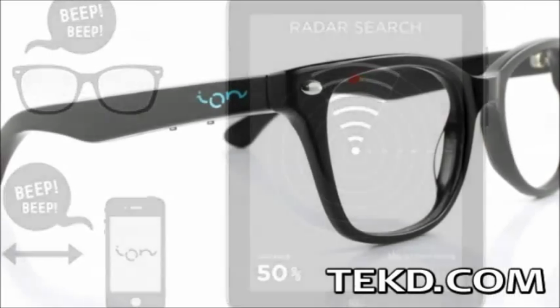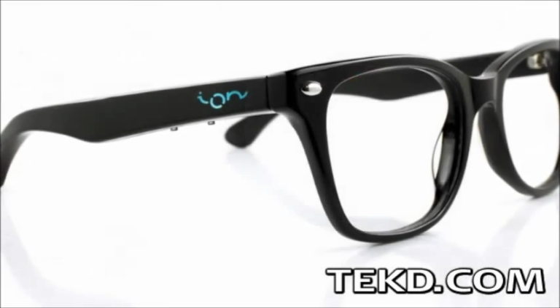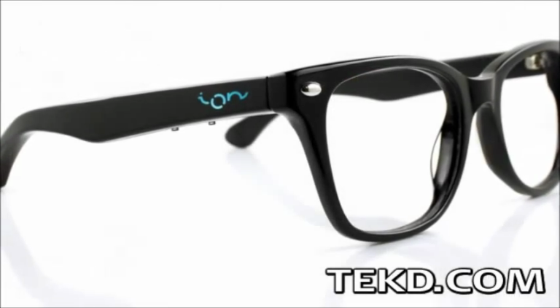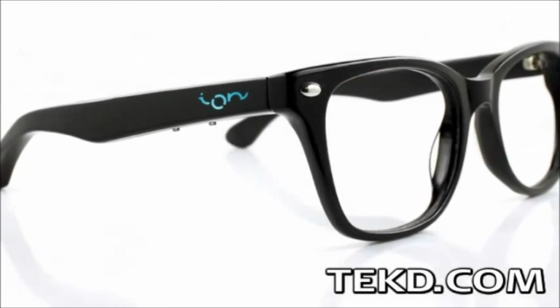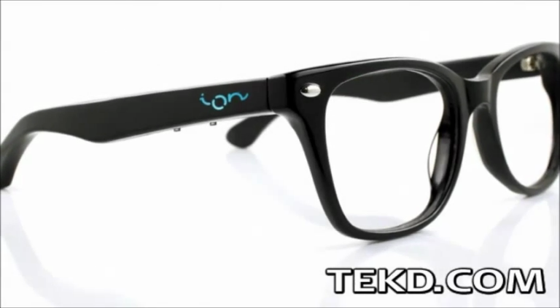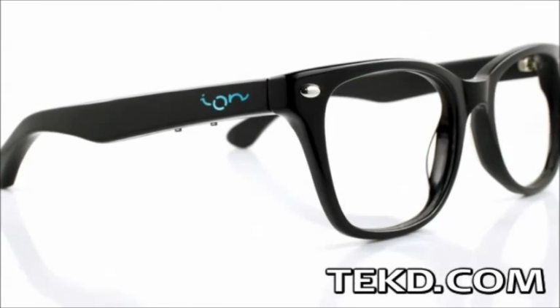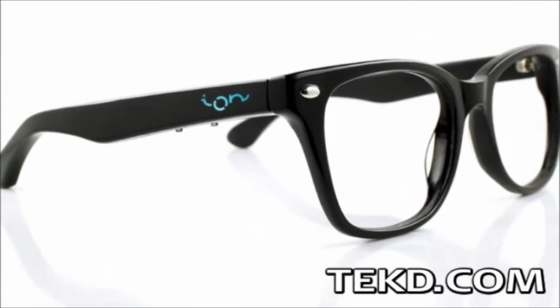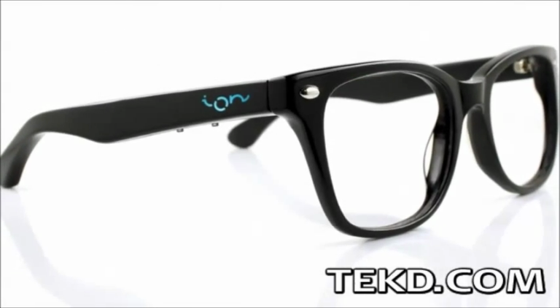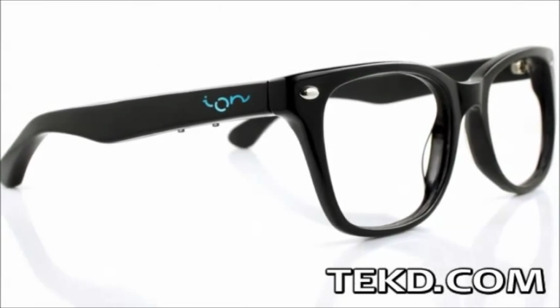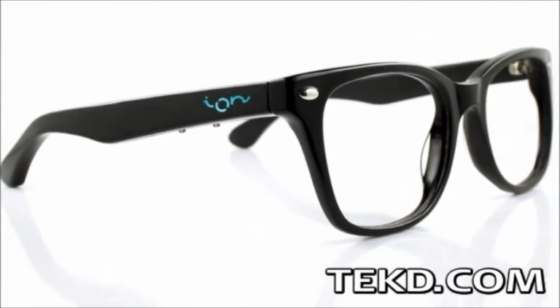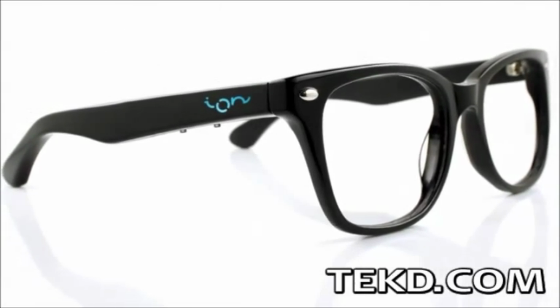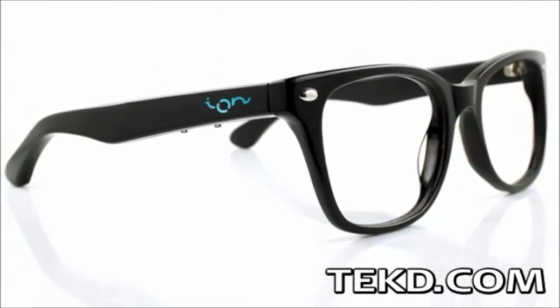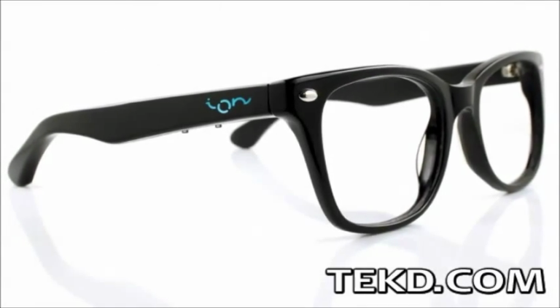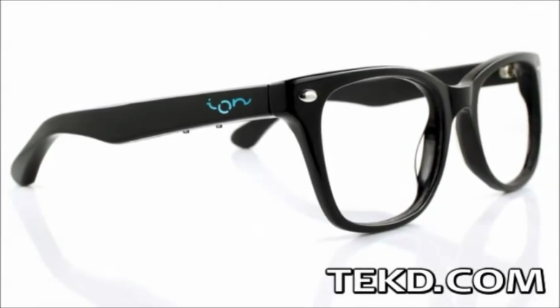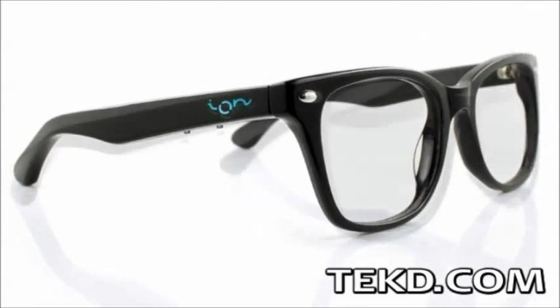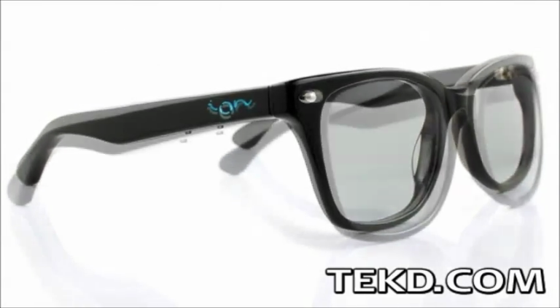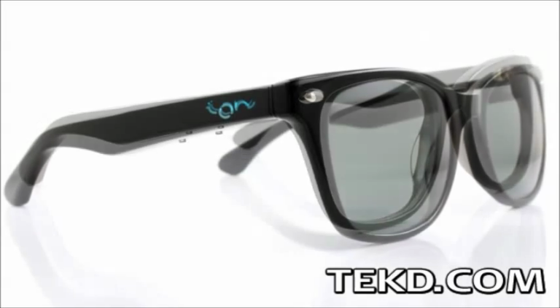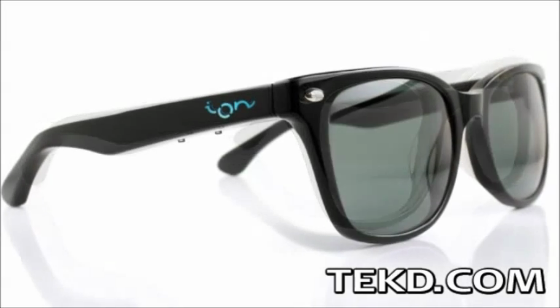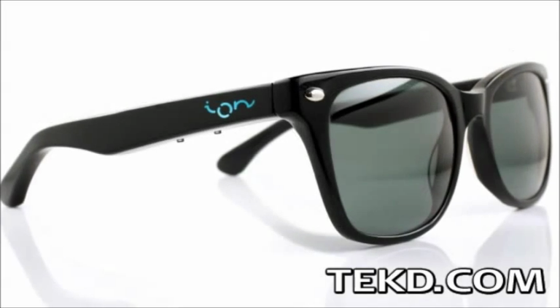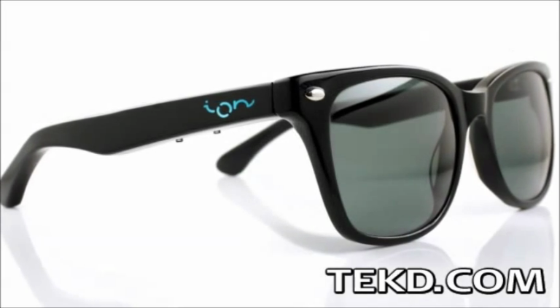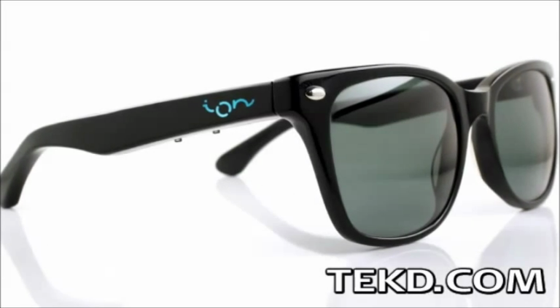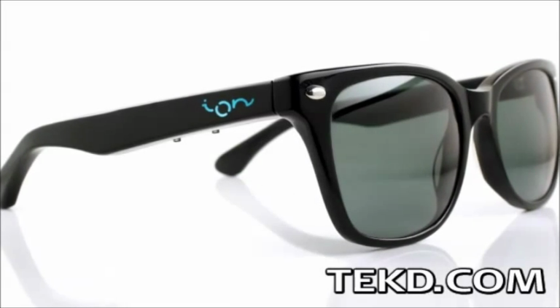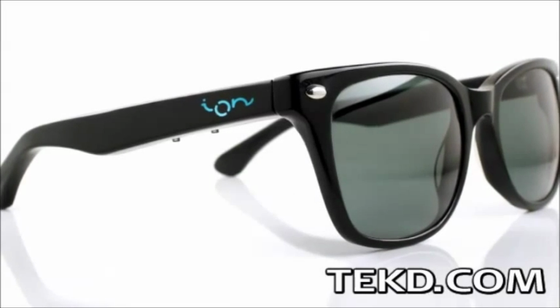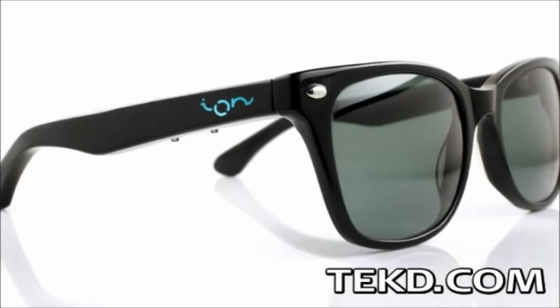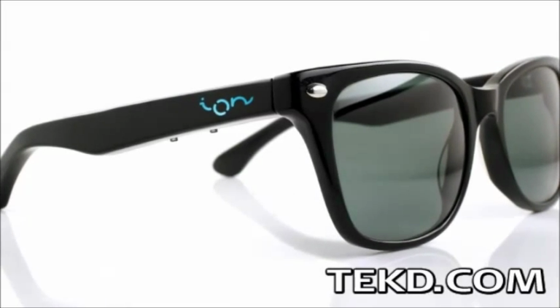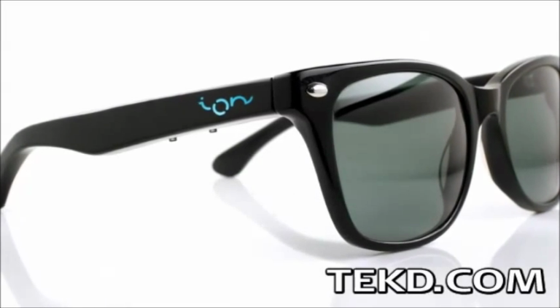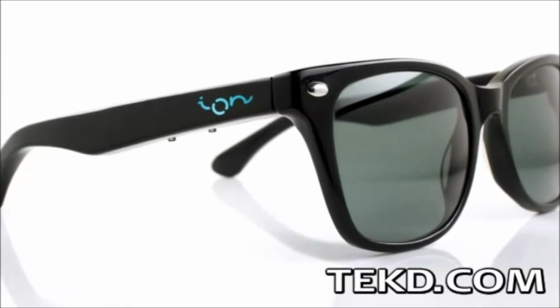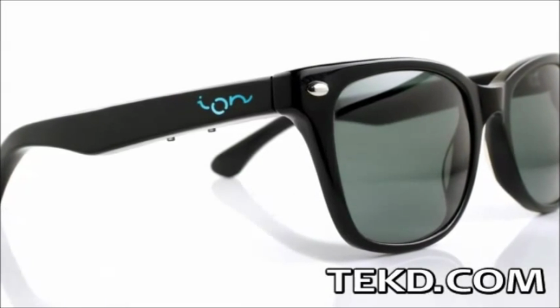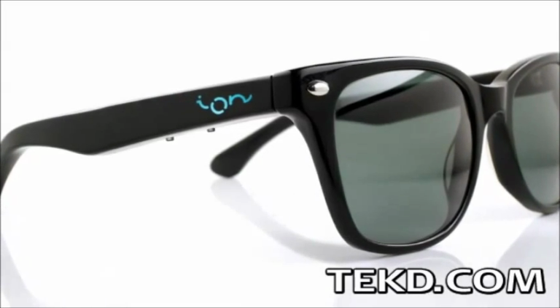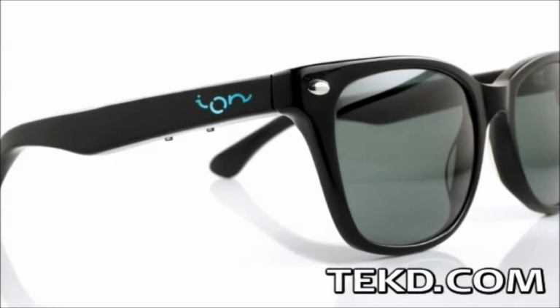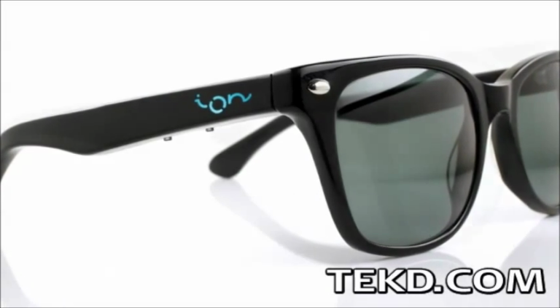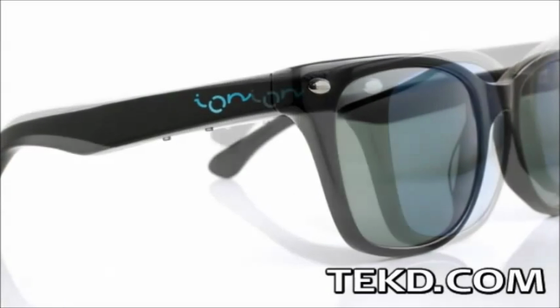Ion Glasses can be fitted with prescription lenses, or if you are lucky enough not to need a prescription, as a pair of sunglasses or just as an accessory.